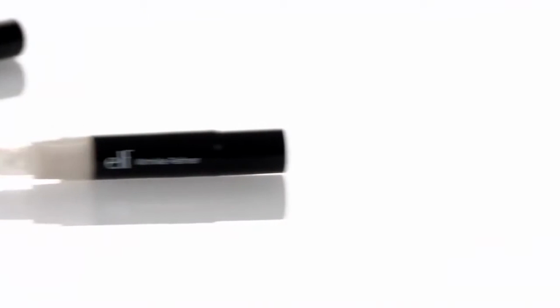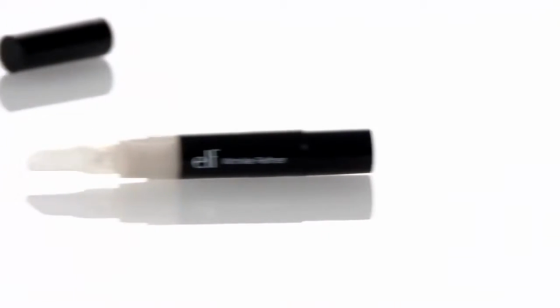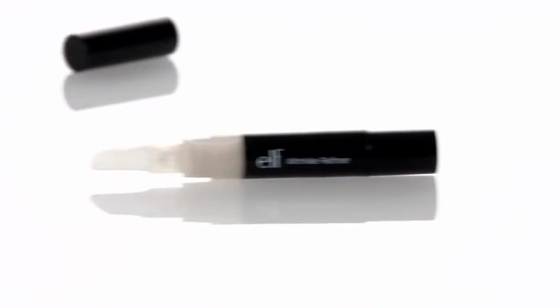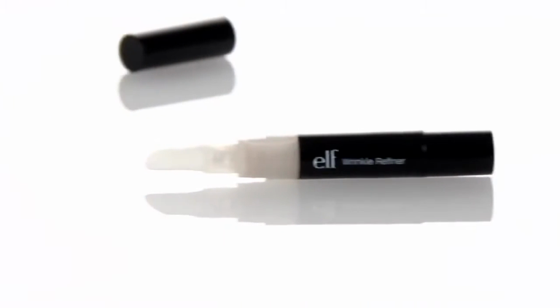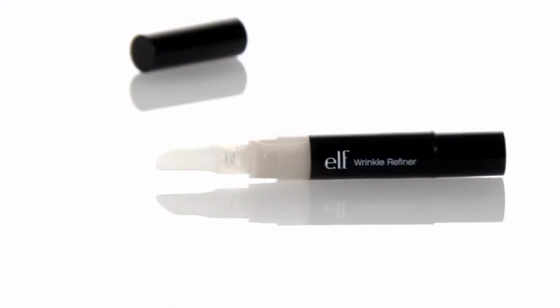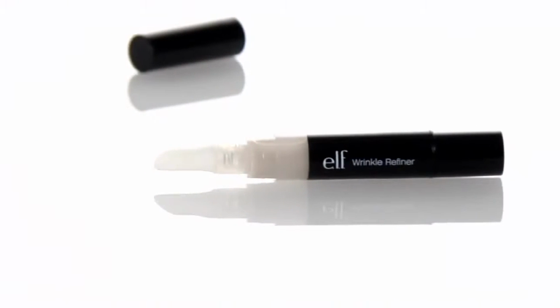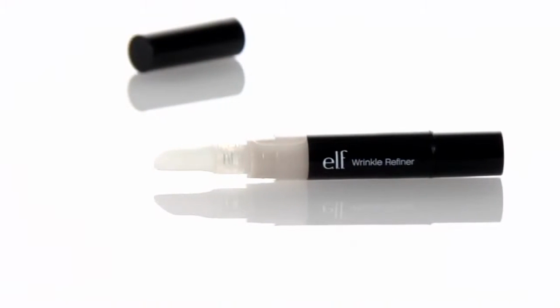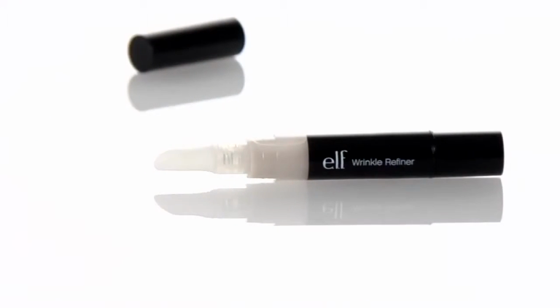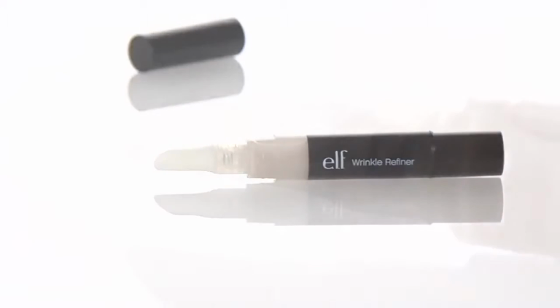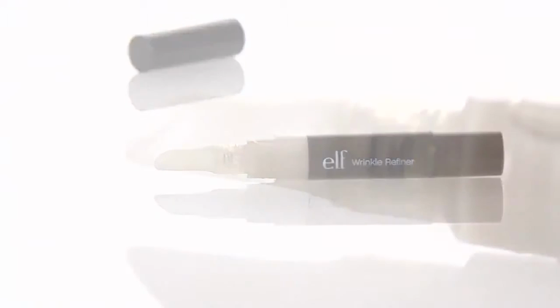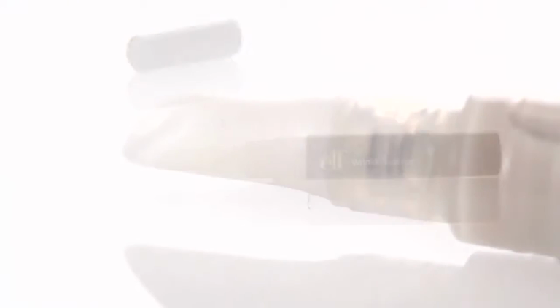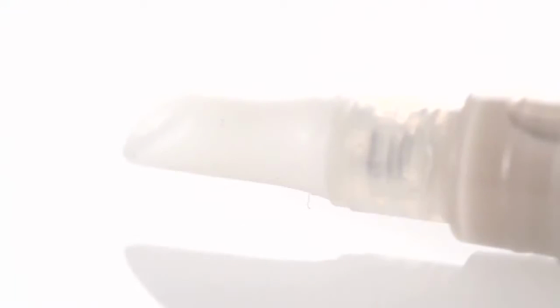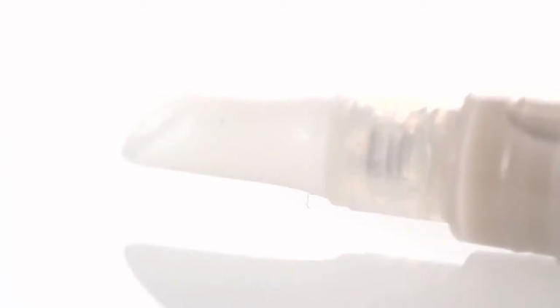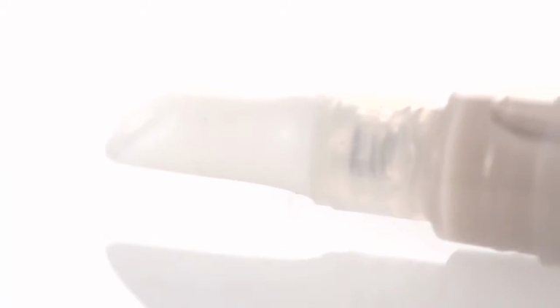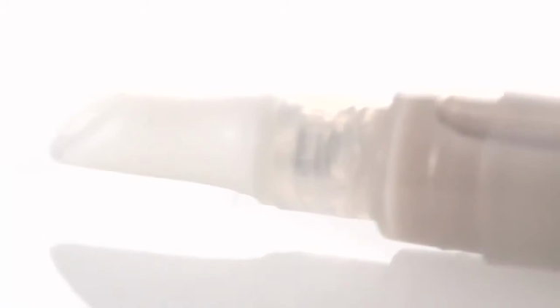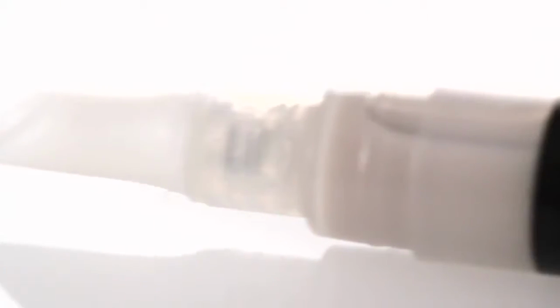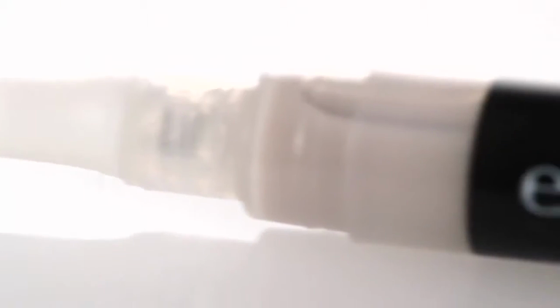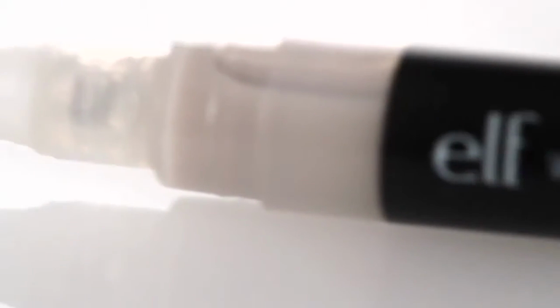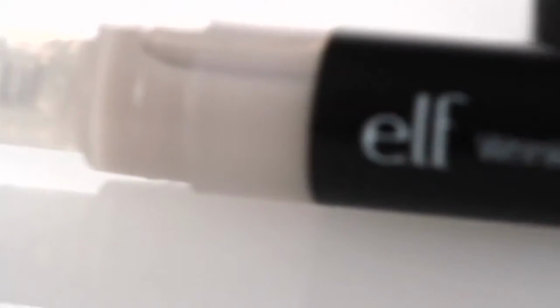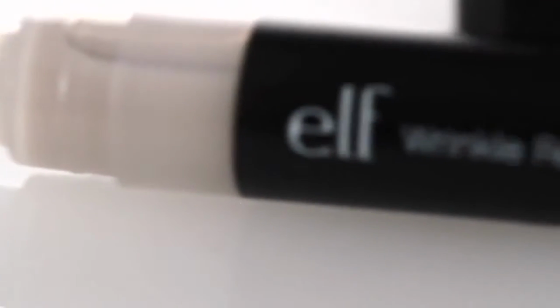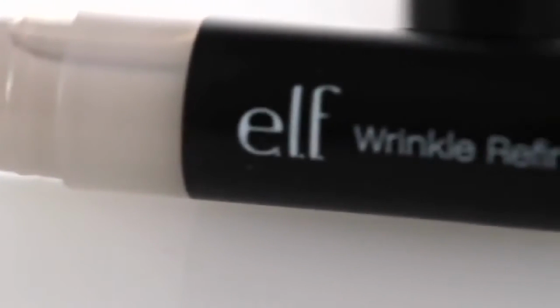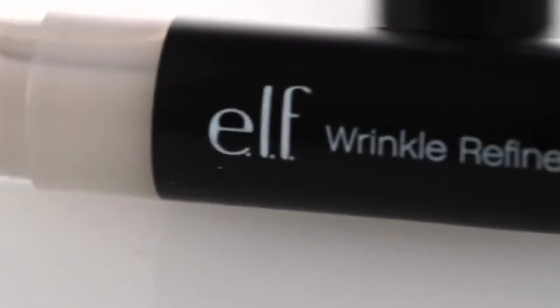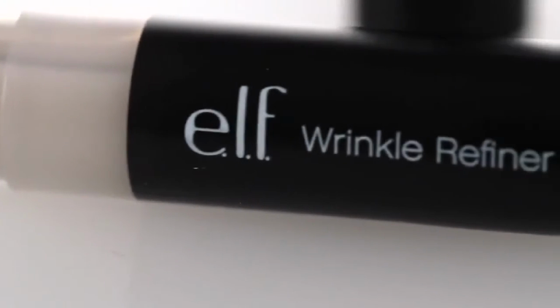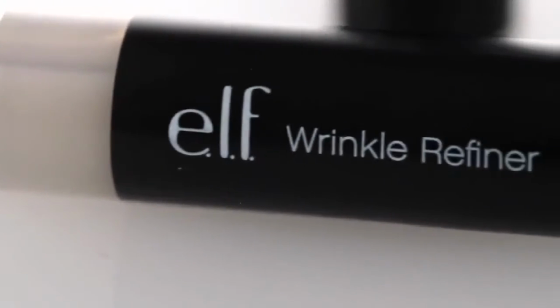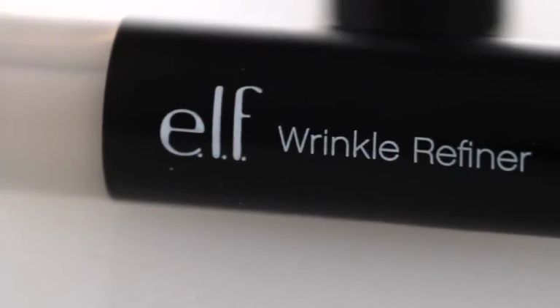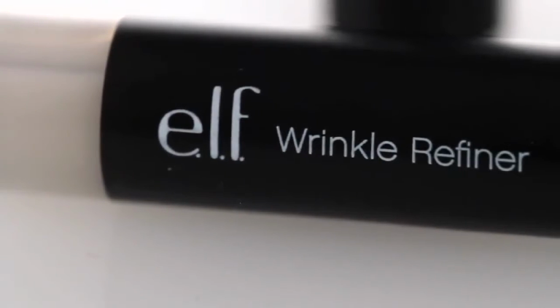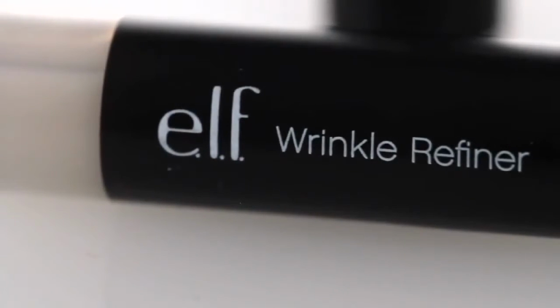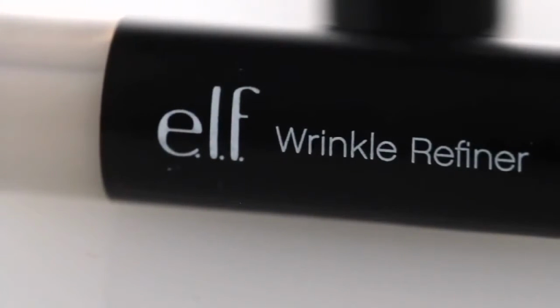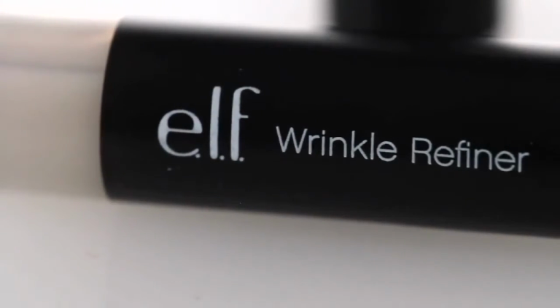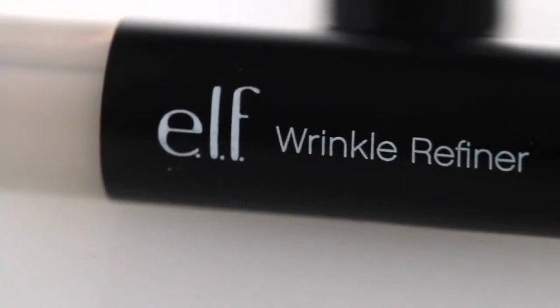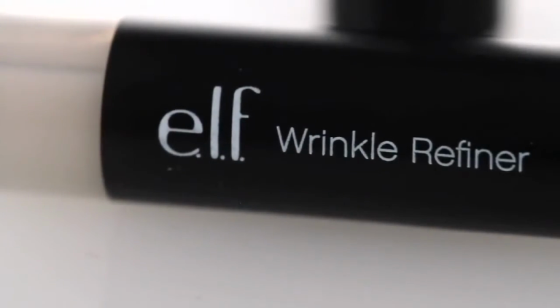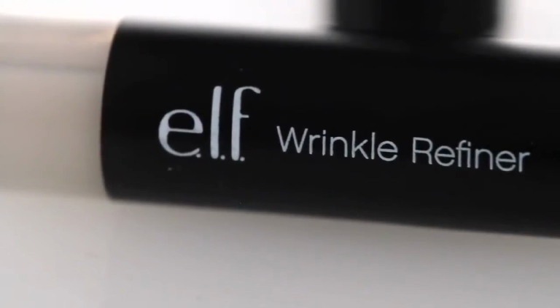Hey guys, Achelle here for E.L.F. Cosmetics. Let's check out the E.L.F. Studio Wrinkle Refiner.